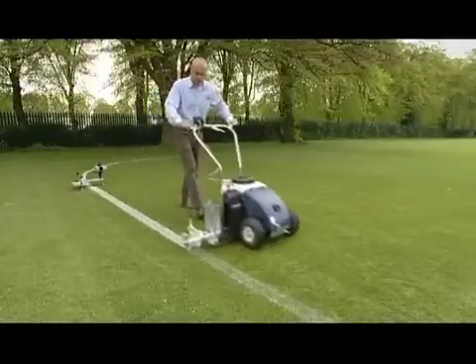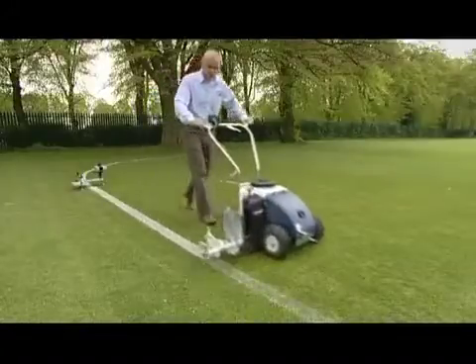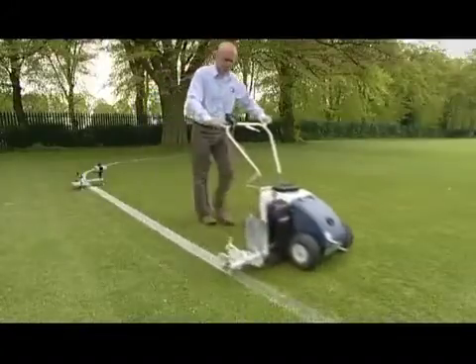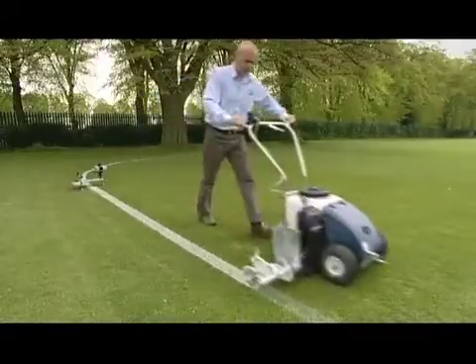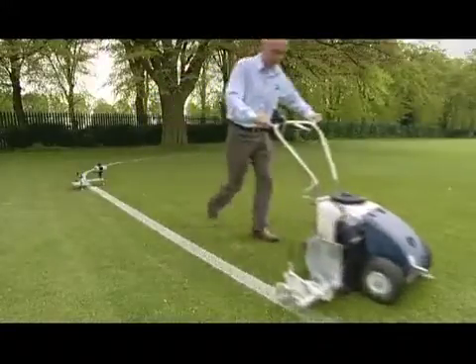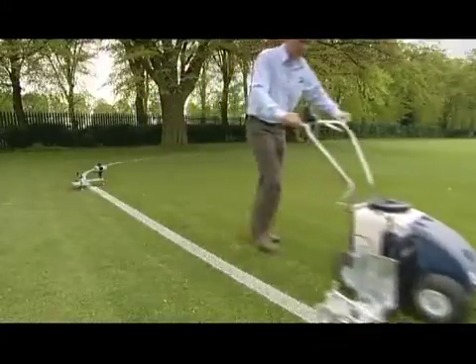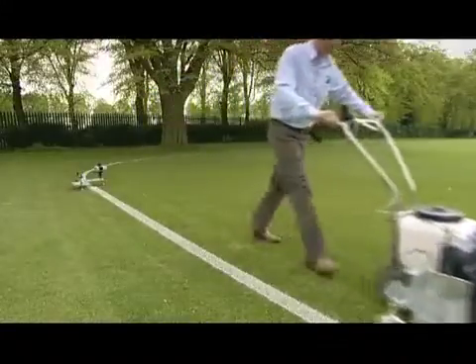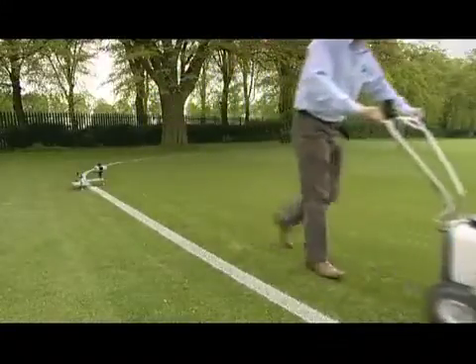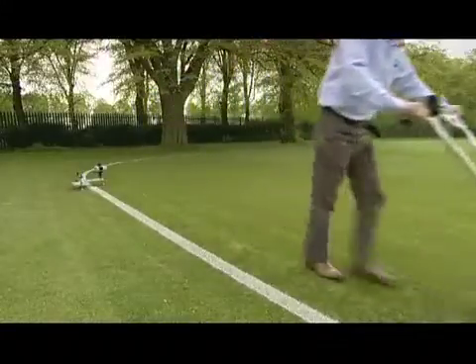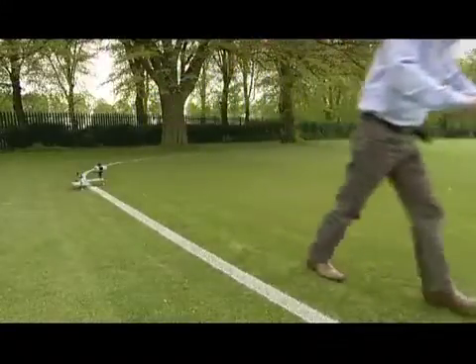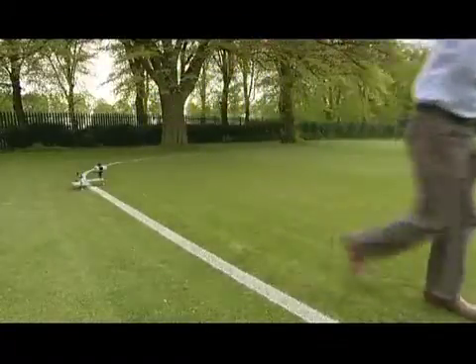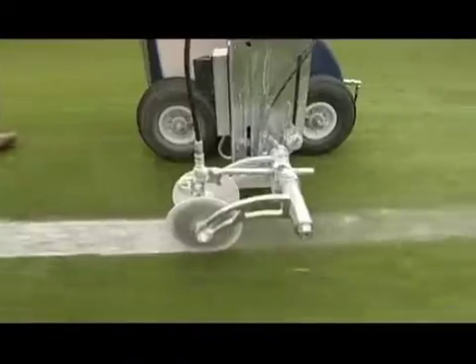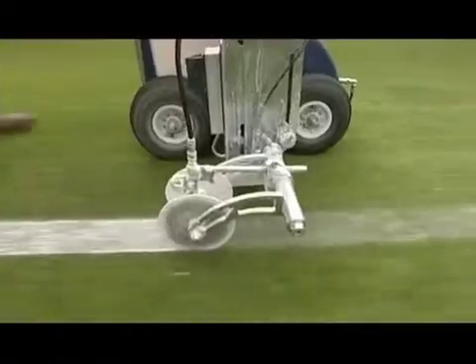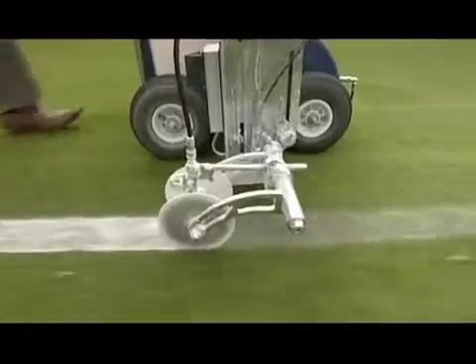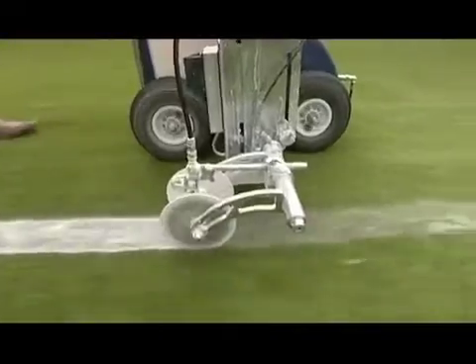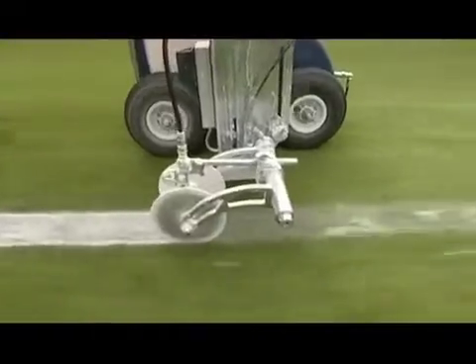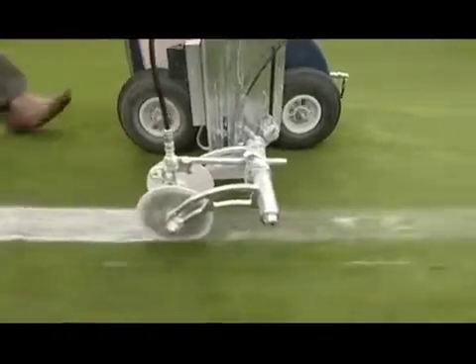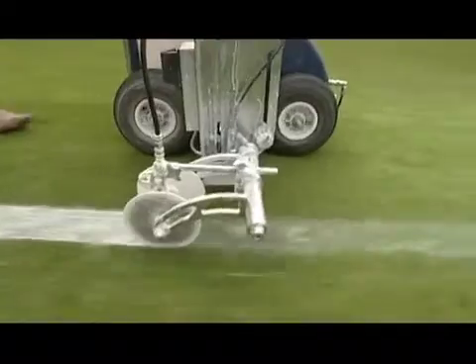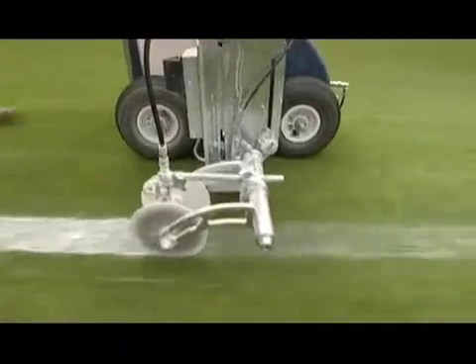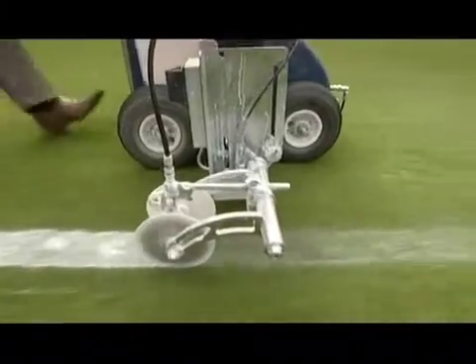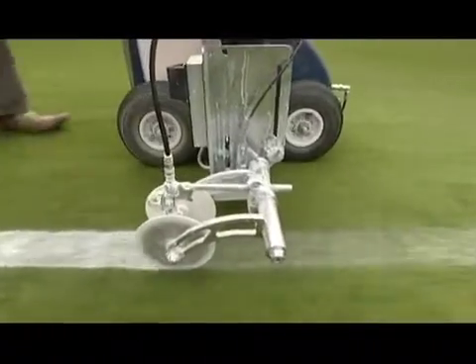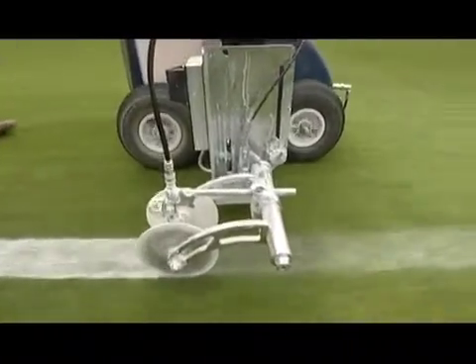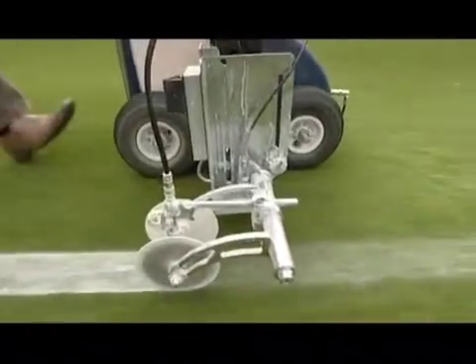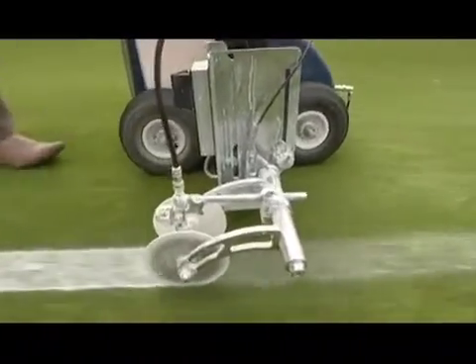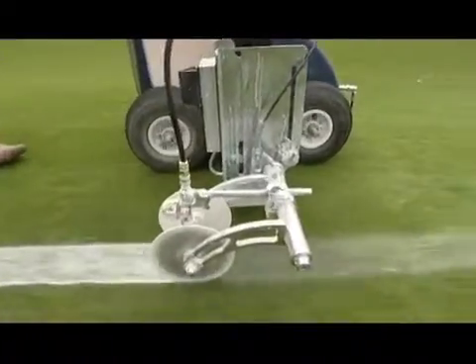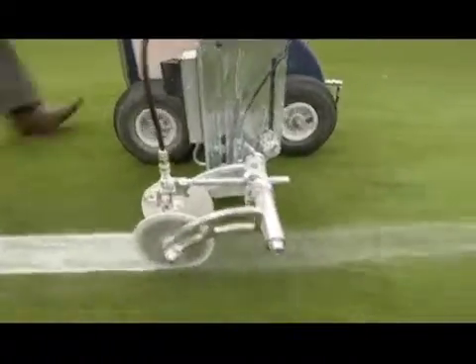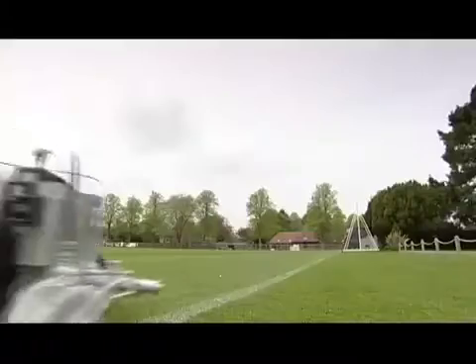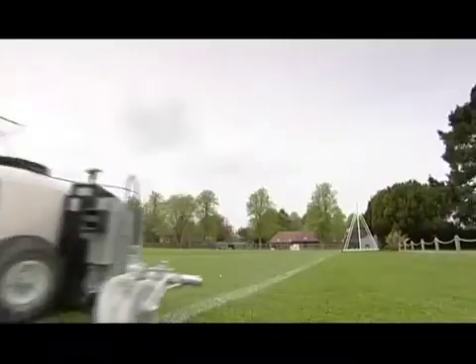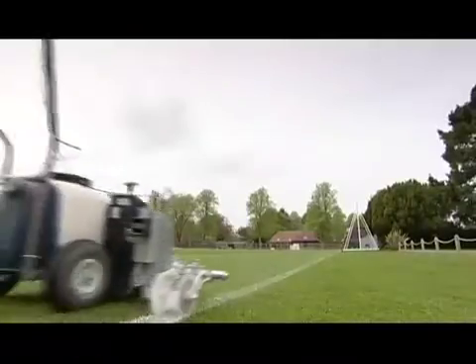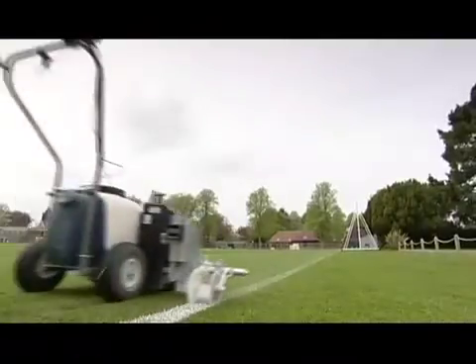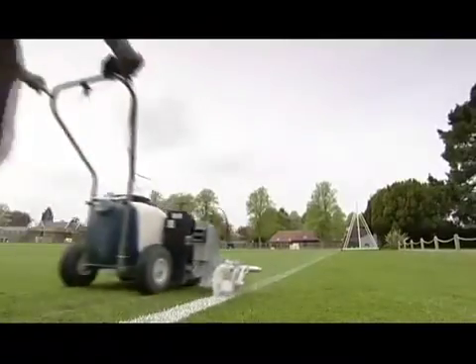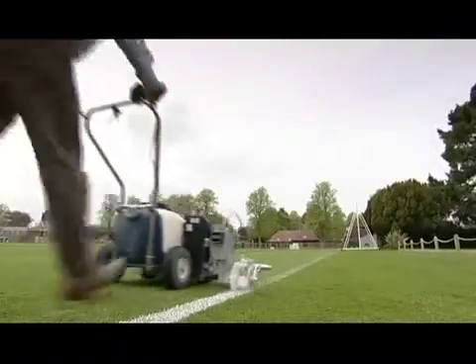Beamrider — line marking the easy way. Beamrider is the only system in the world providing automated laser-guided line marking.